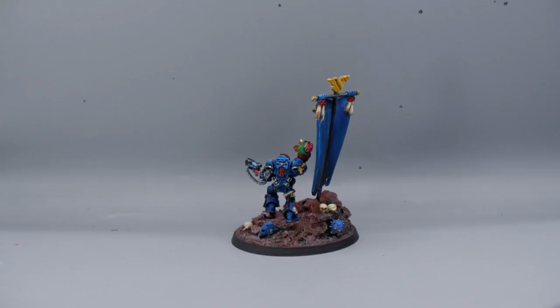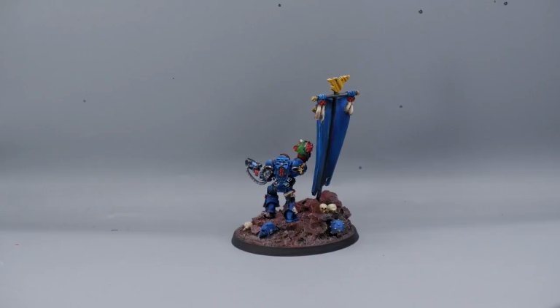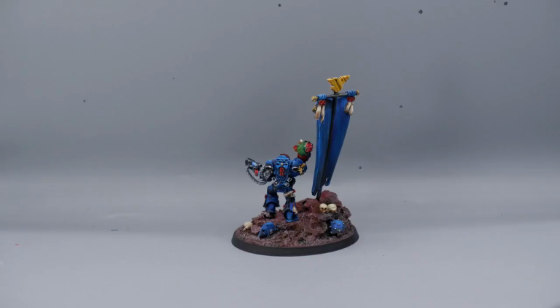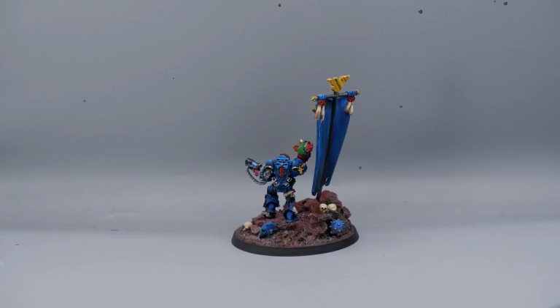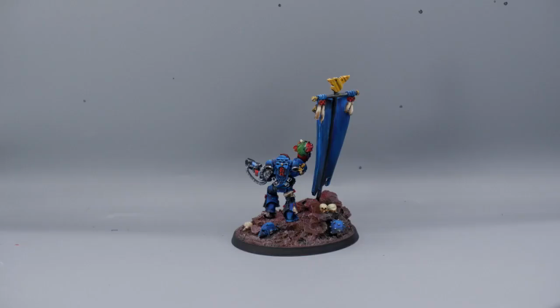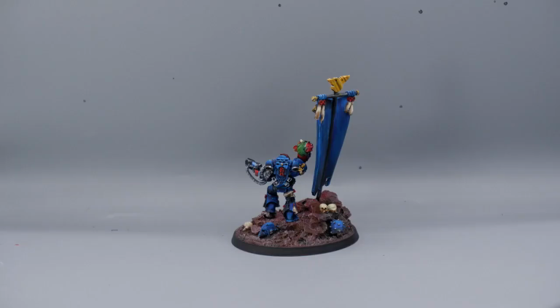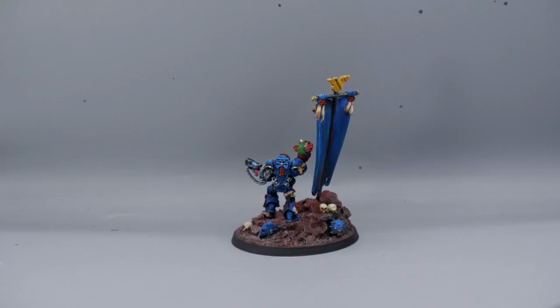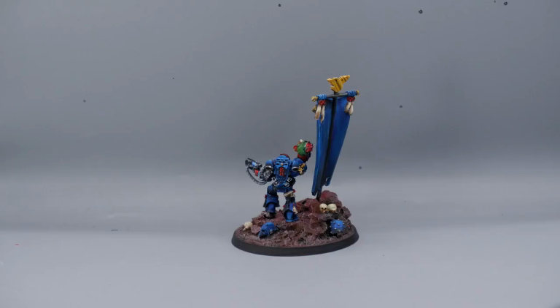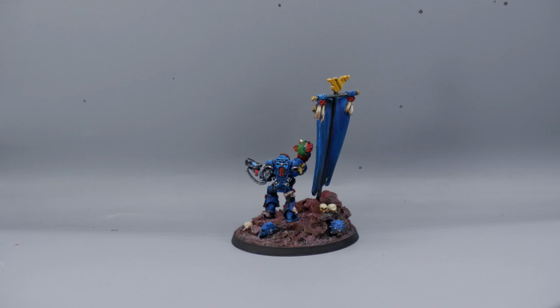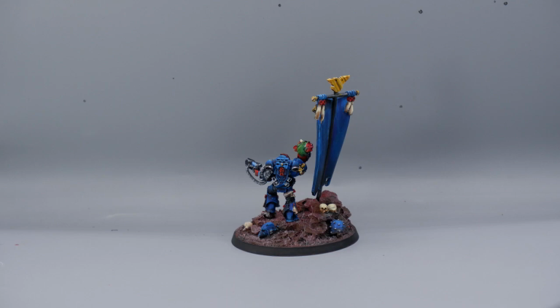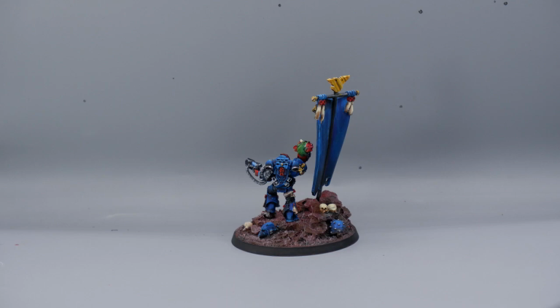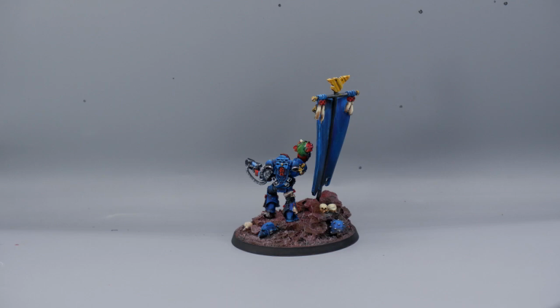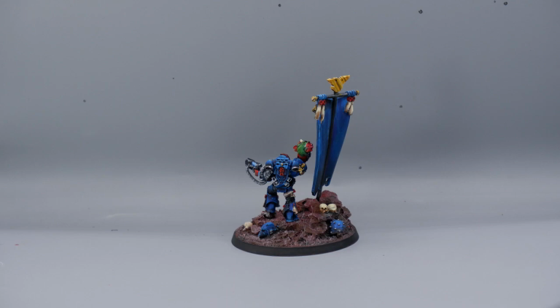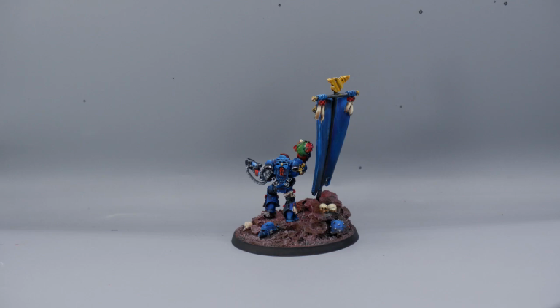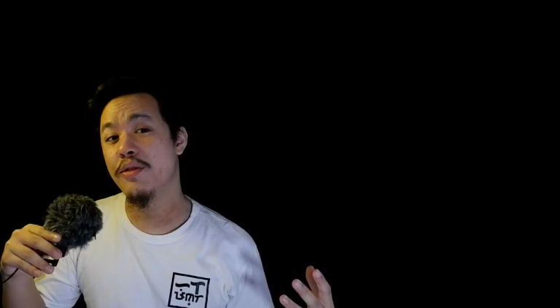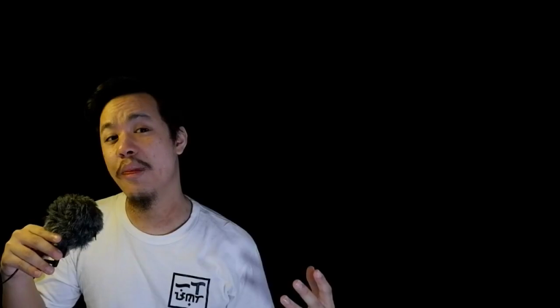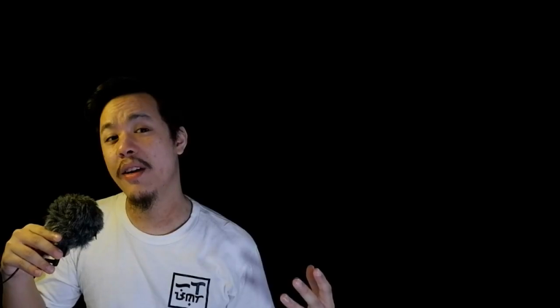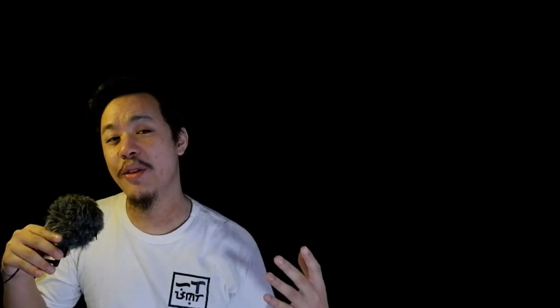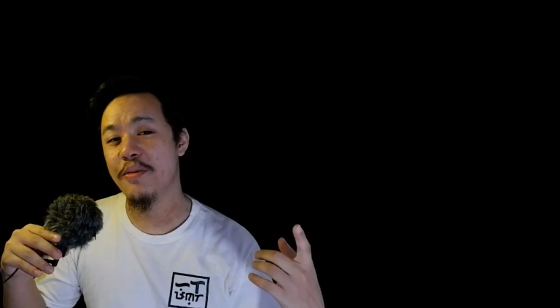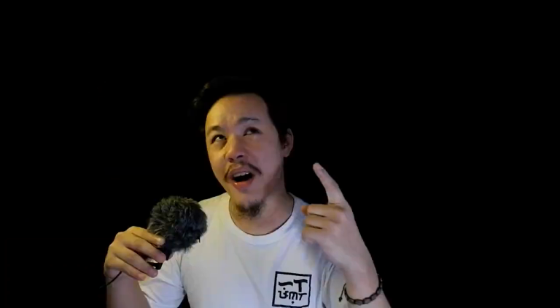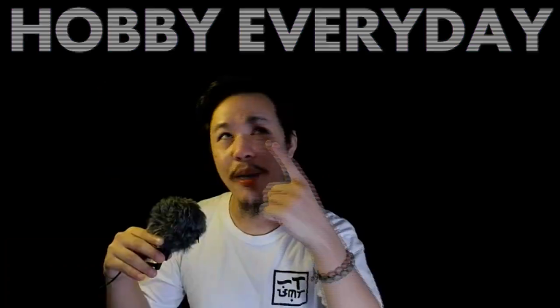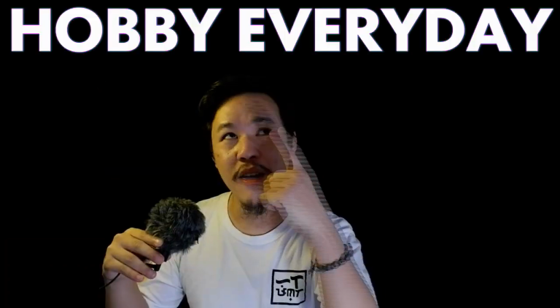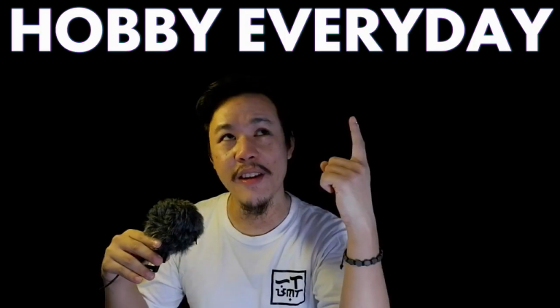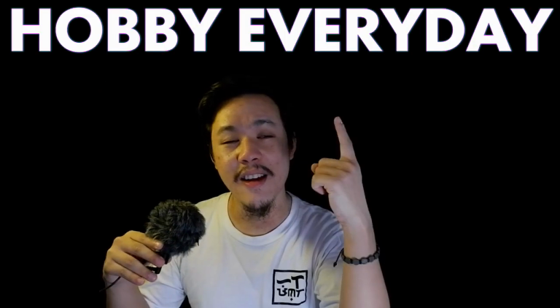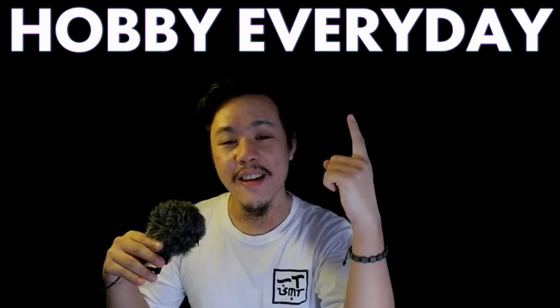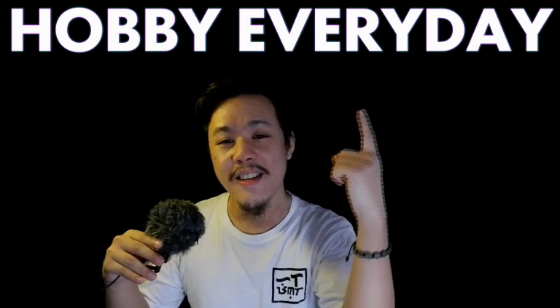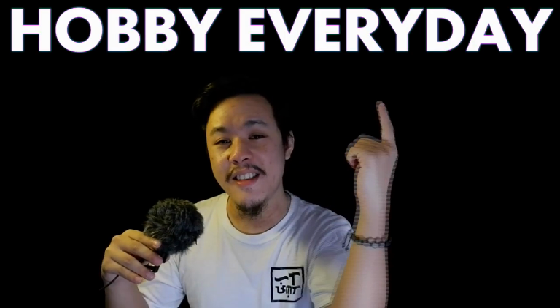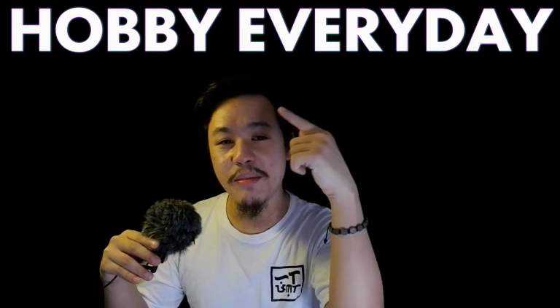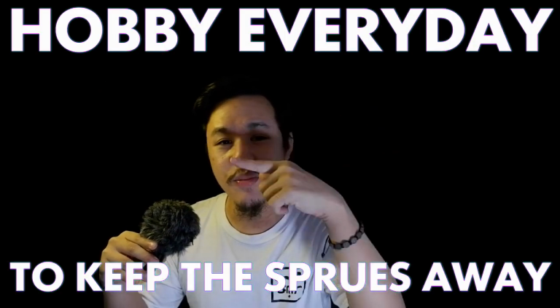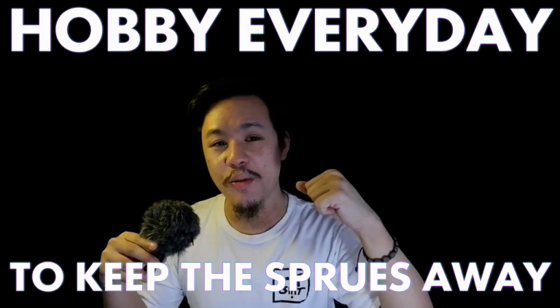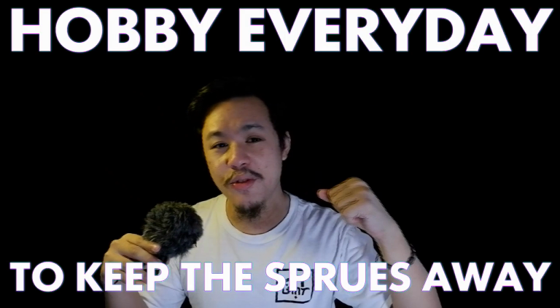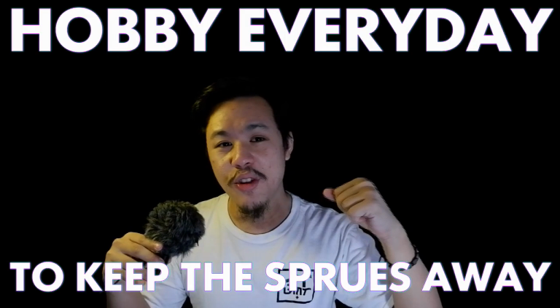I hope you guys enjoyed. This has been Louis of Louis Loves Minis reminding you to hobby every day. Clip the sprues.